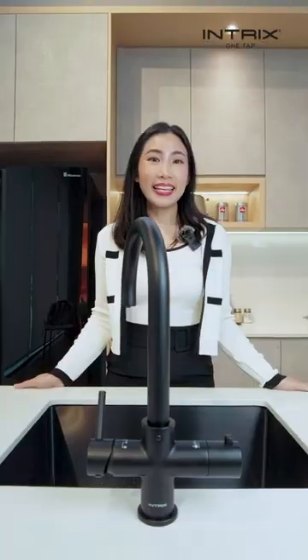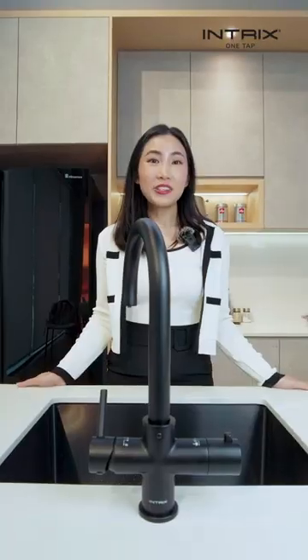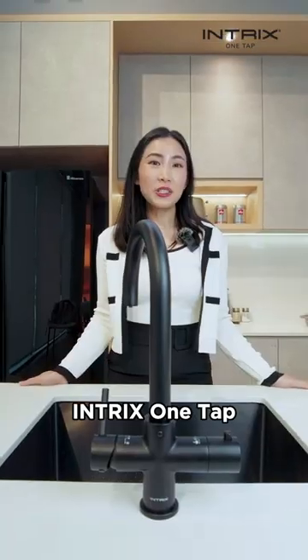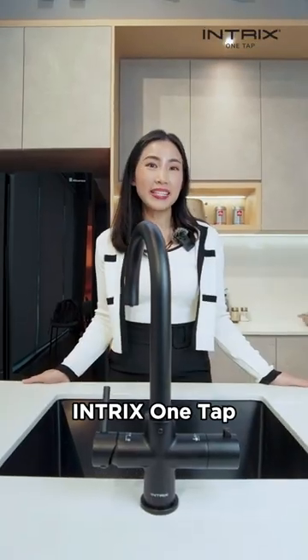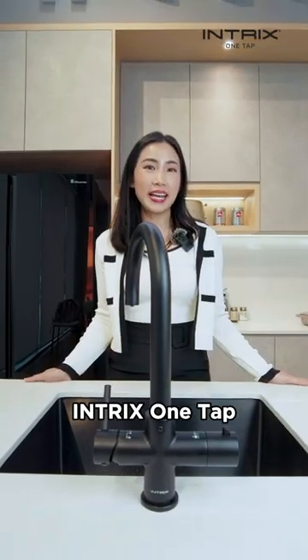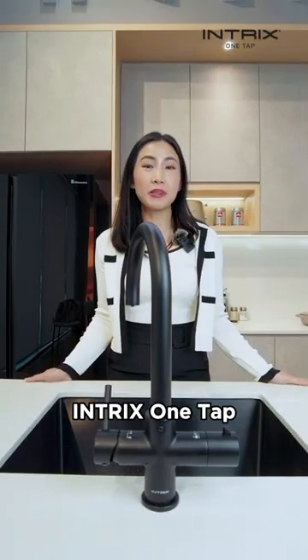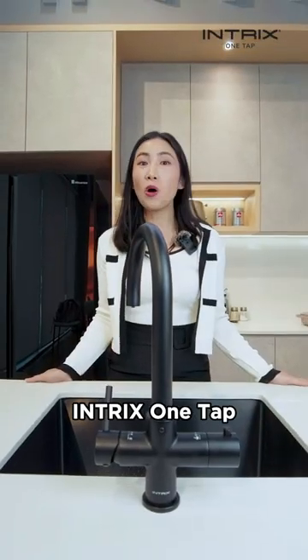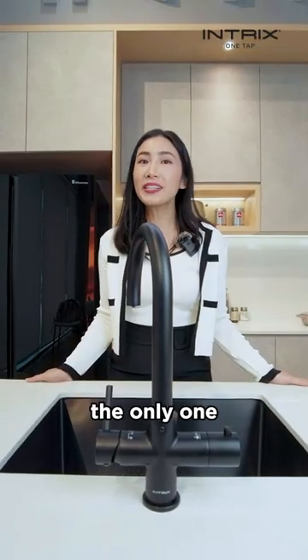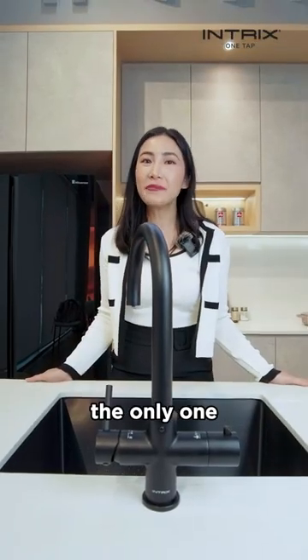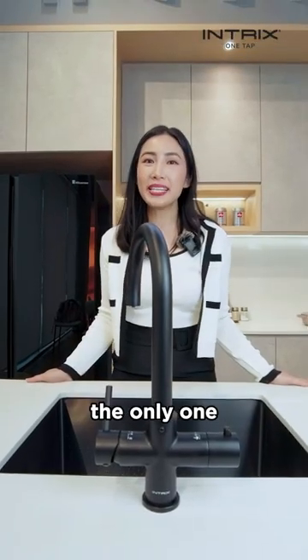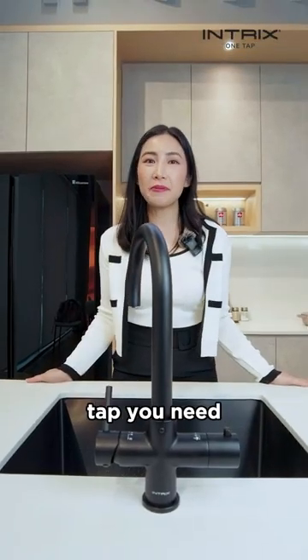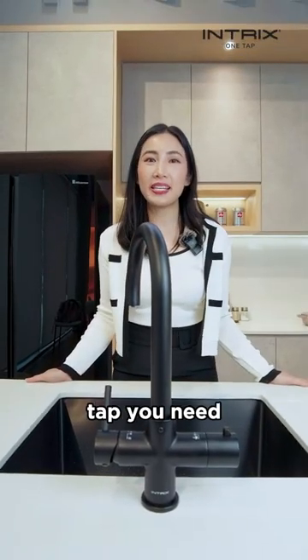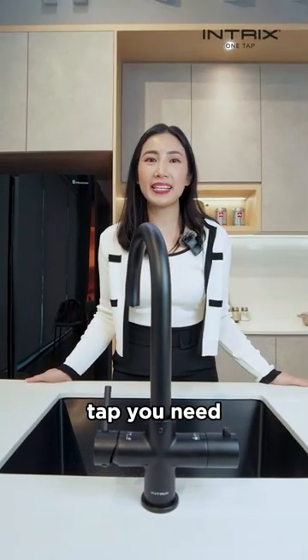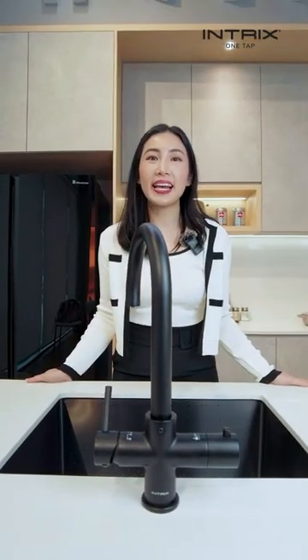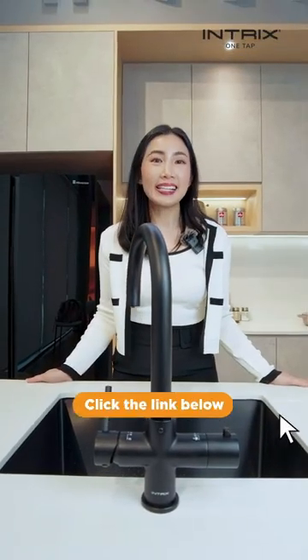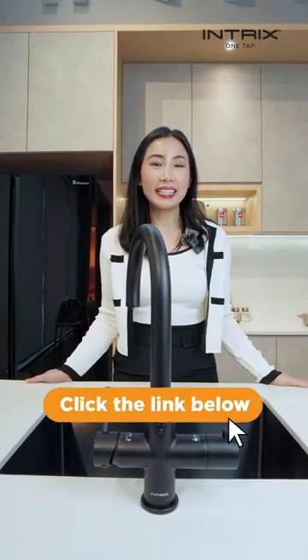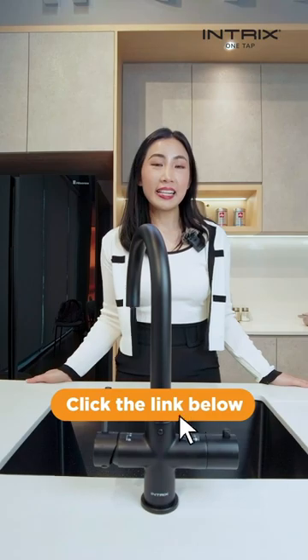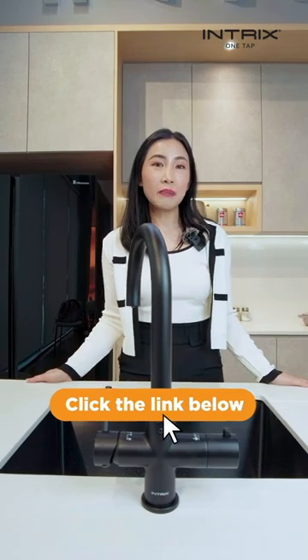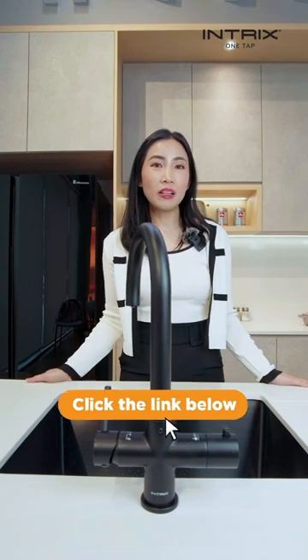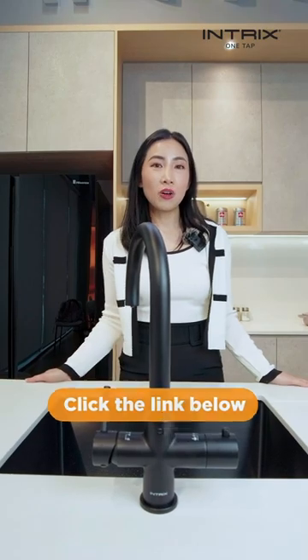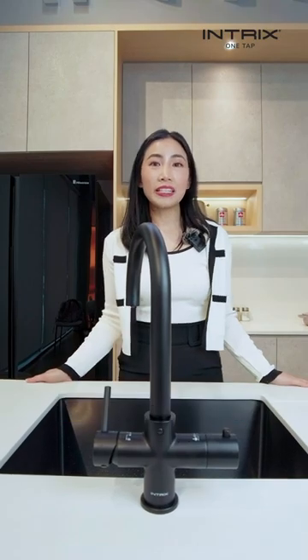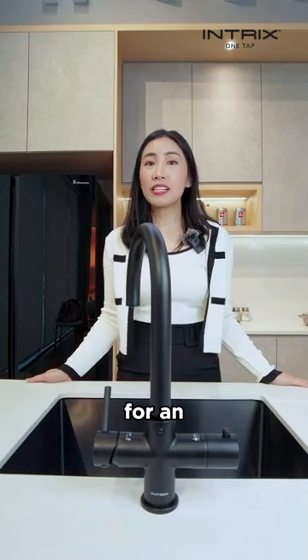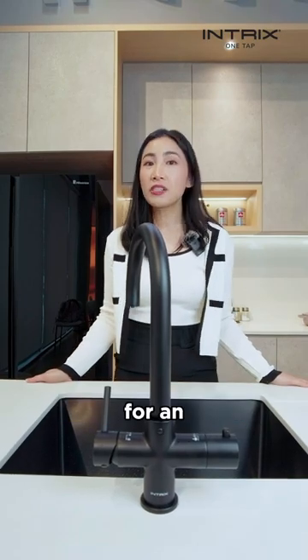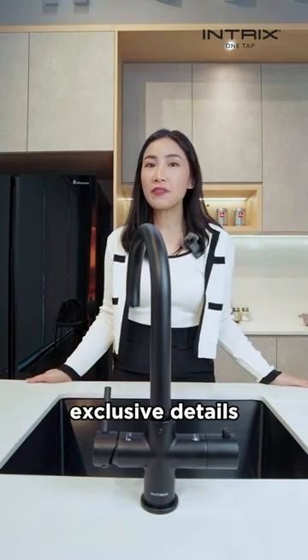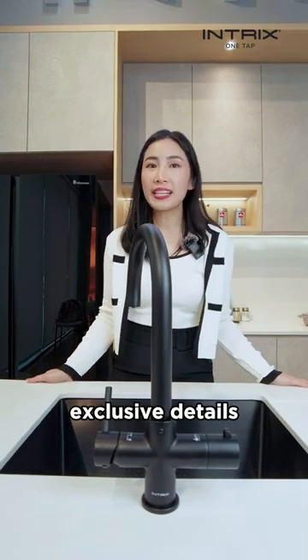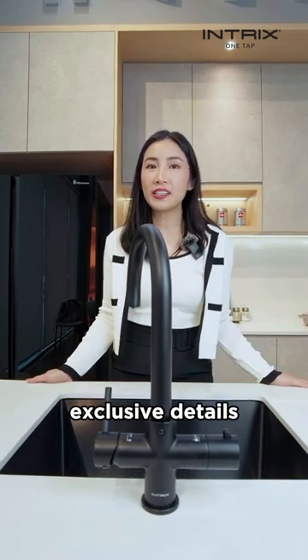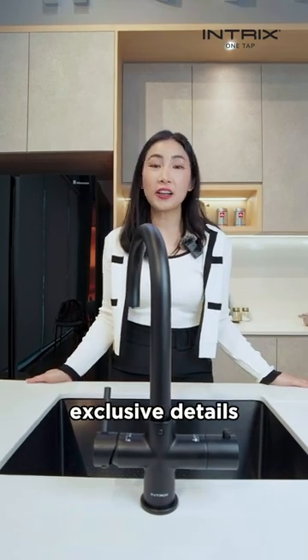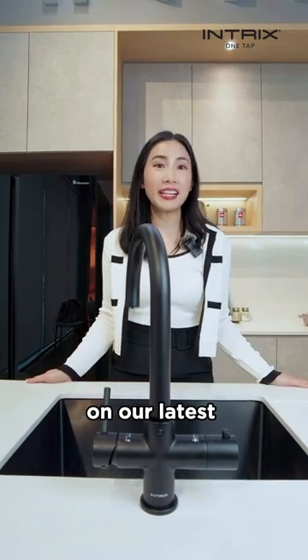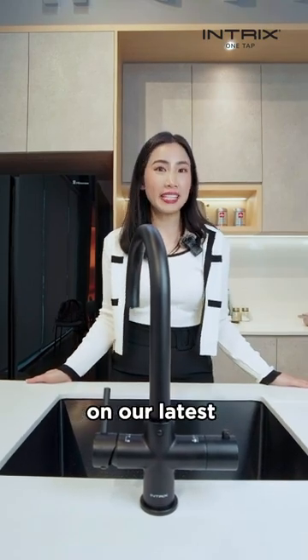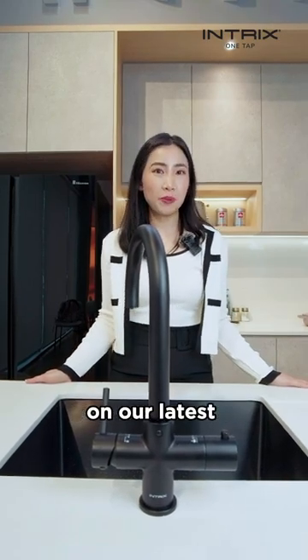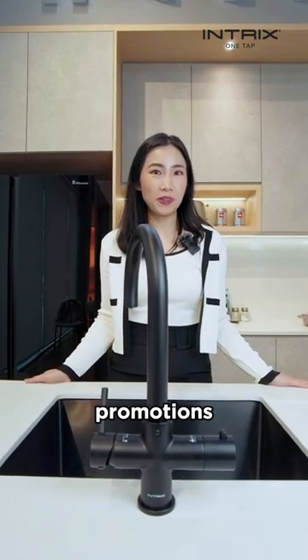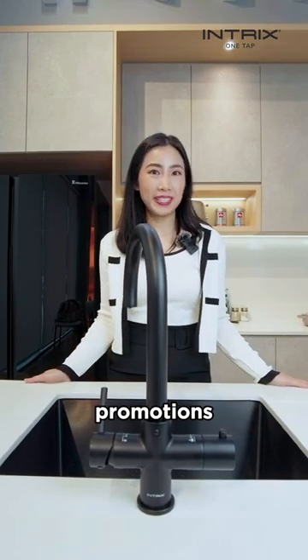Intrix OneTap — the only one tap you need. Click the link below for exclusive details on our latest promotions.